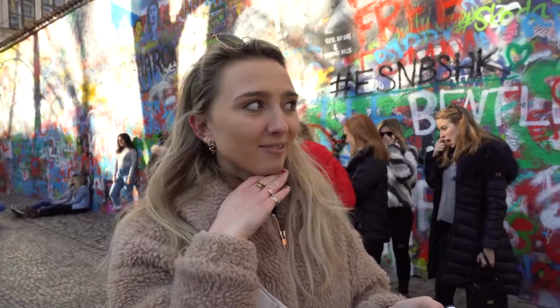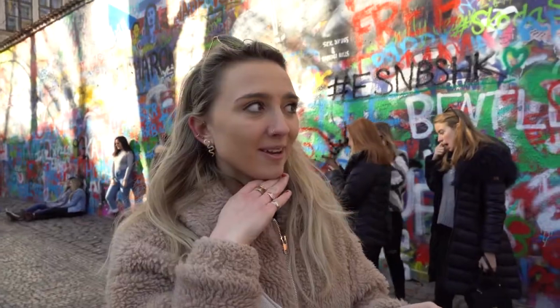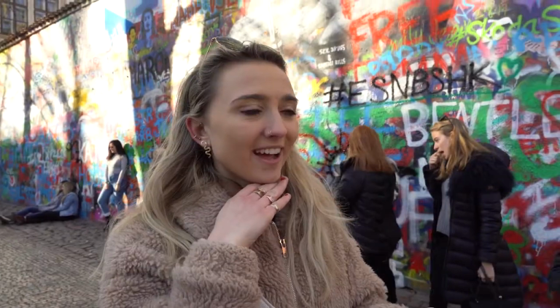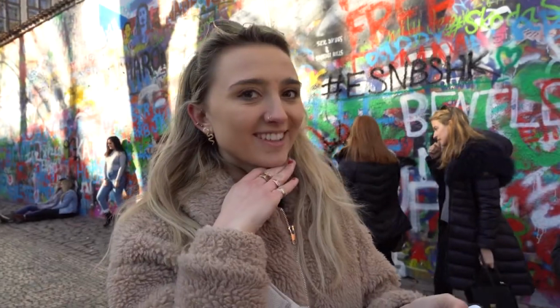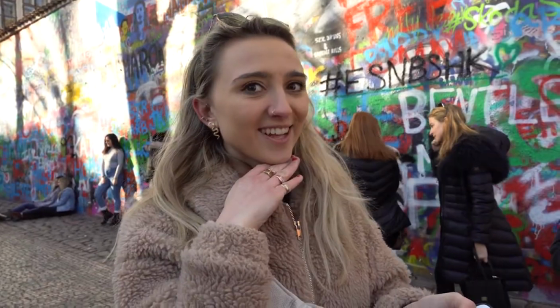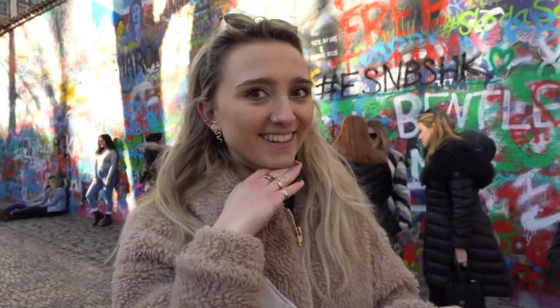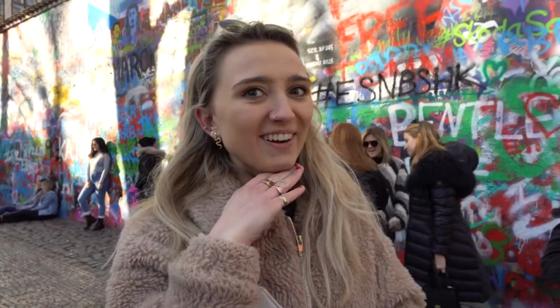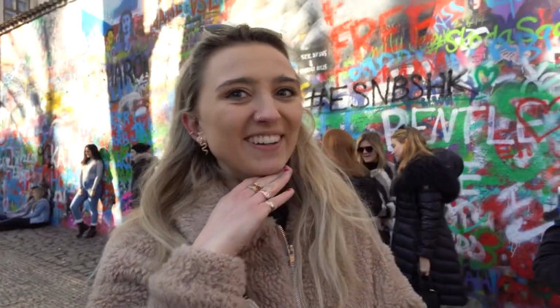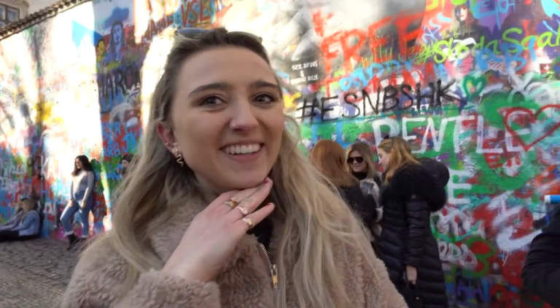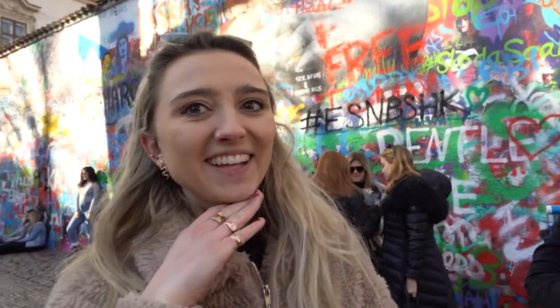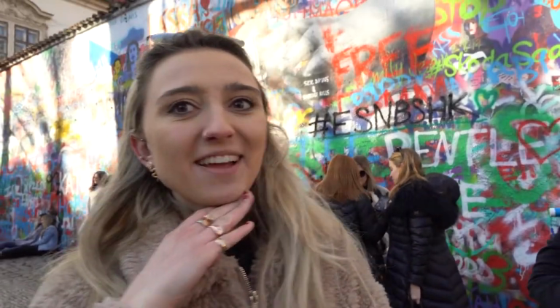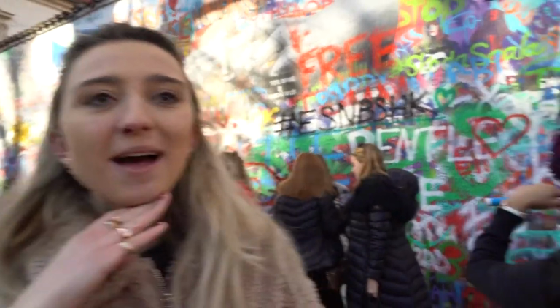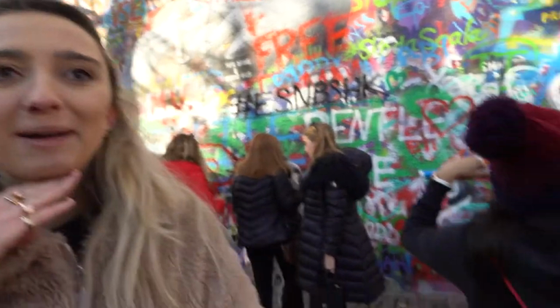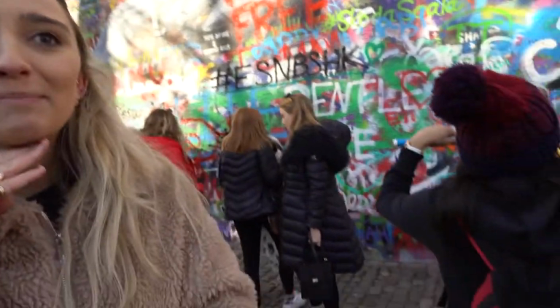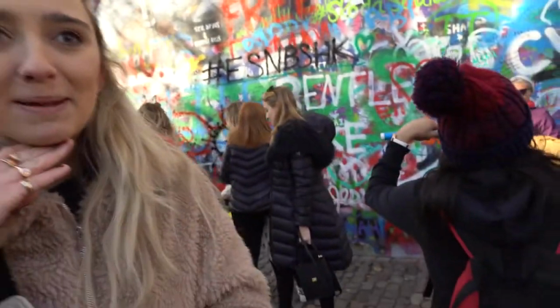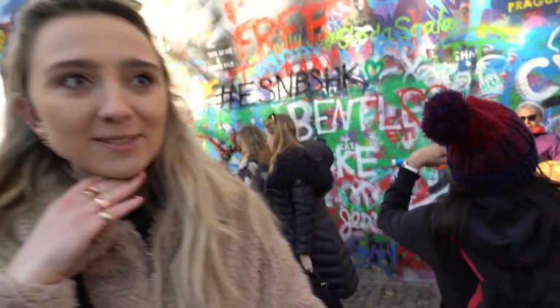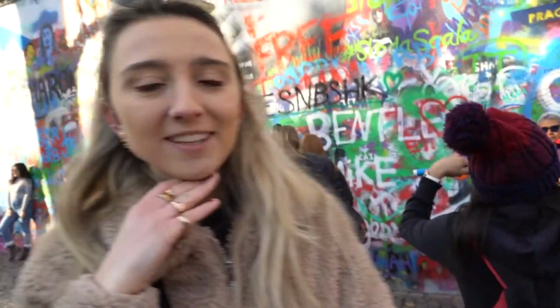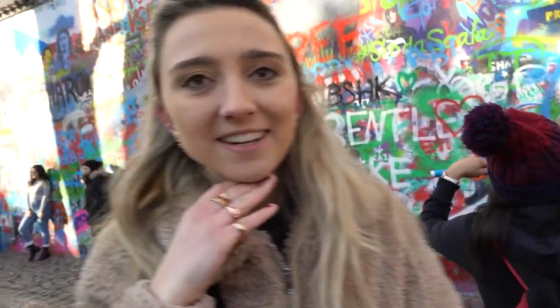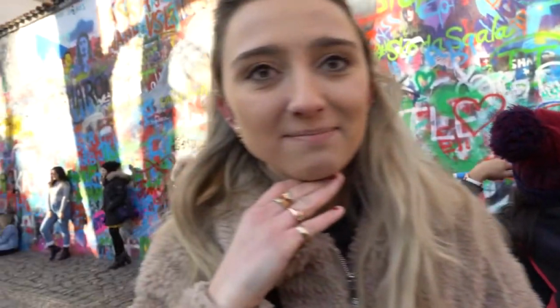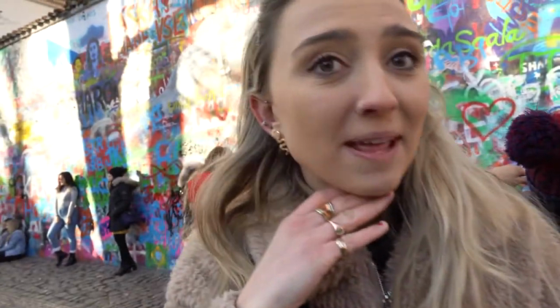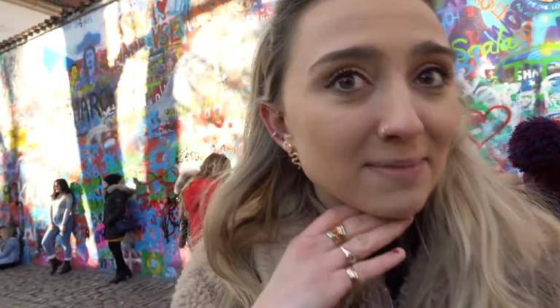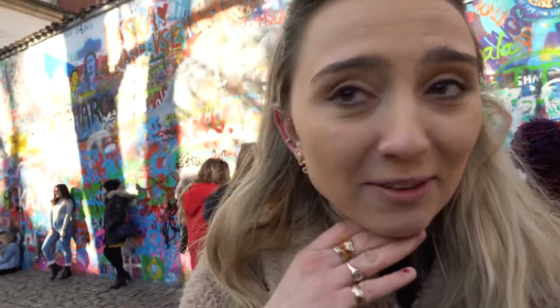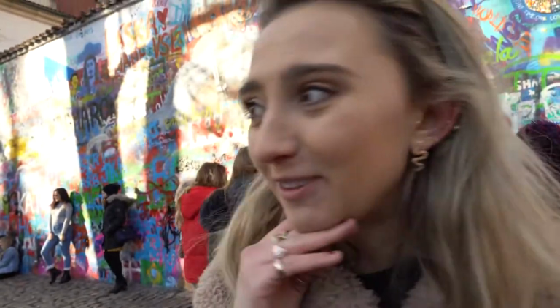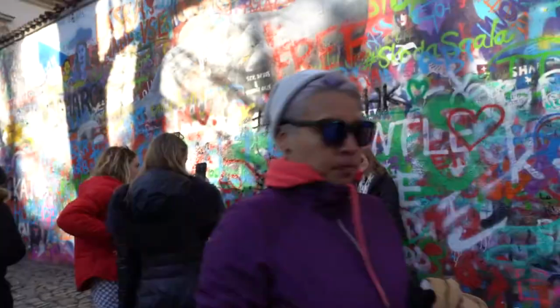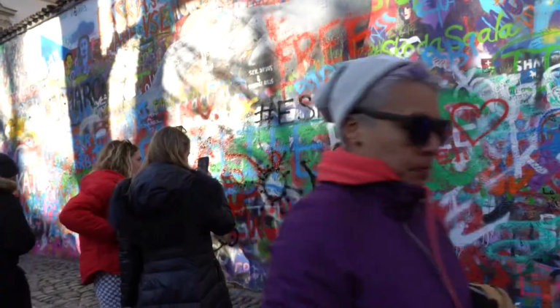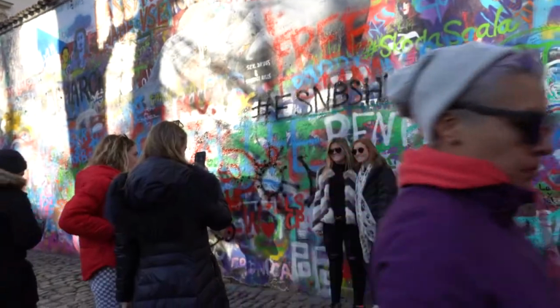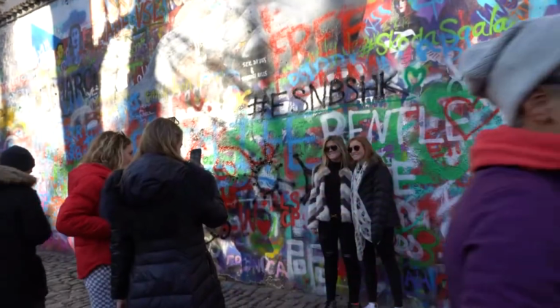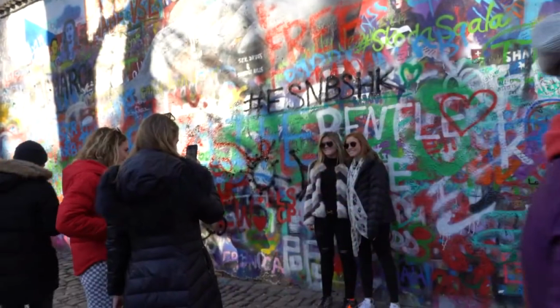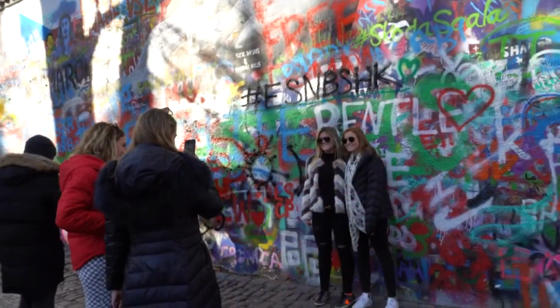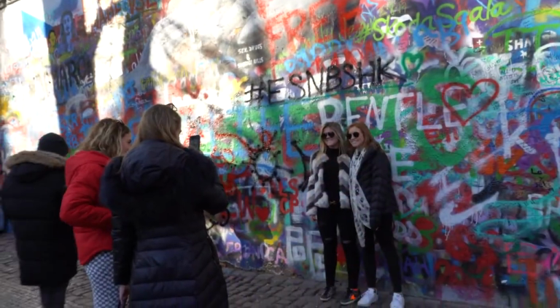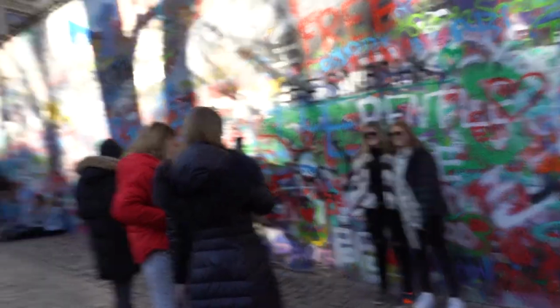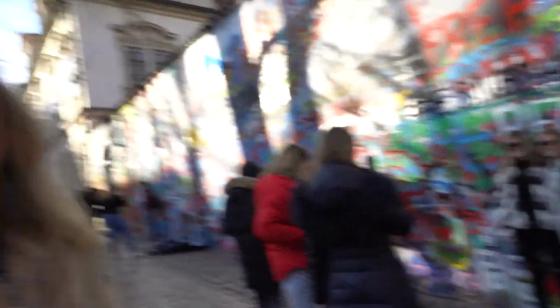We're at the John Lennon Wall. Apparently it was made in tribute to John Lennon — I can't believe this whole thing exists.